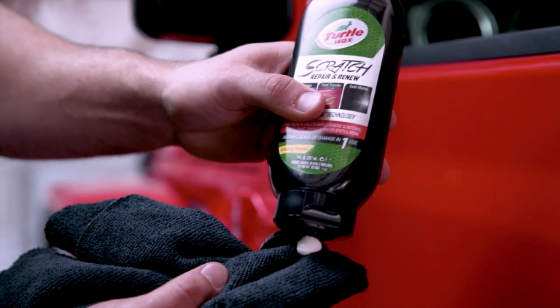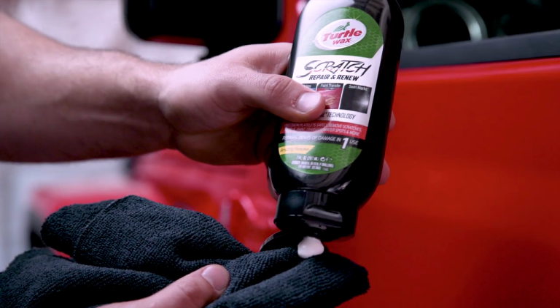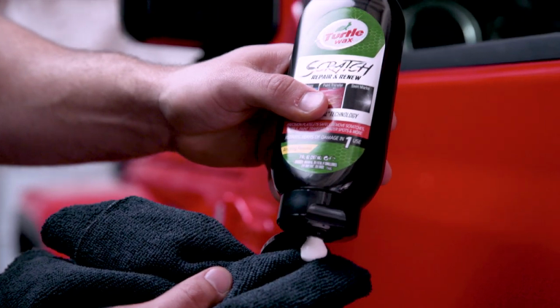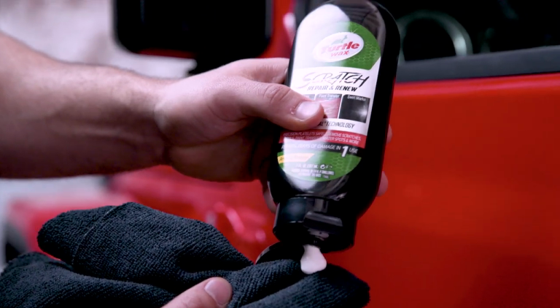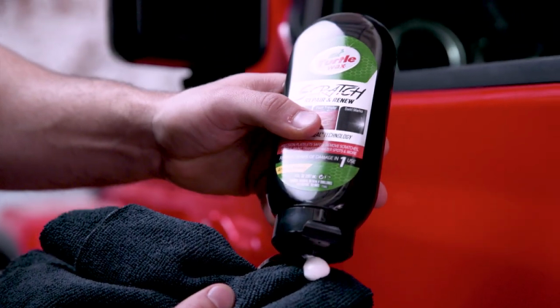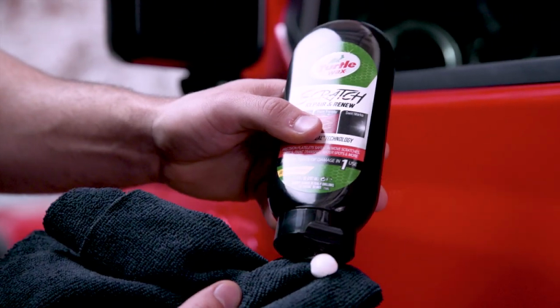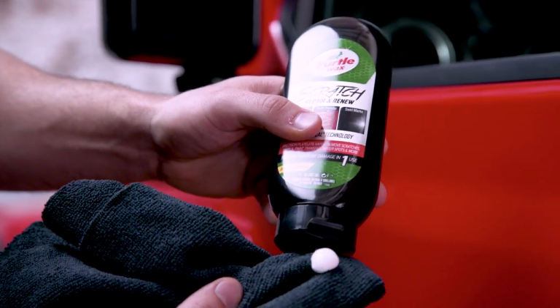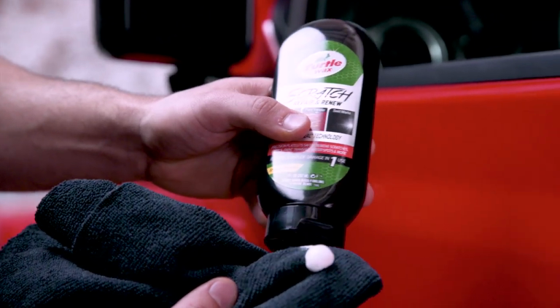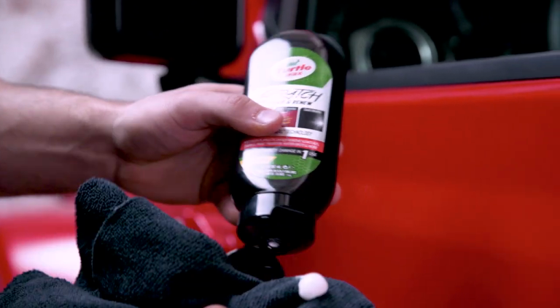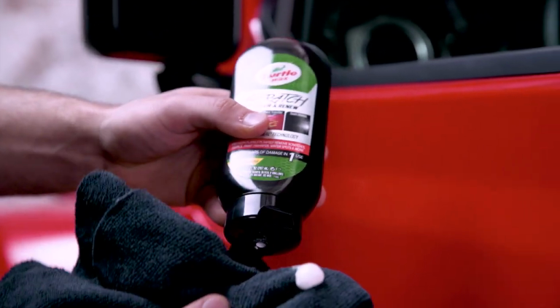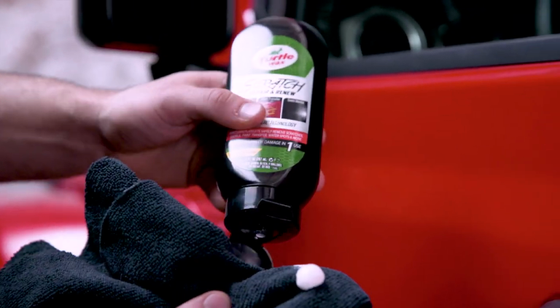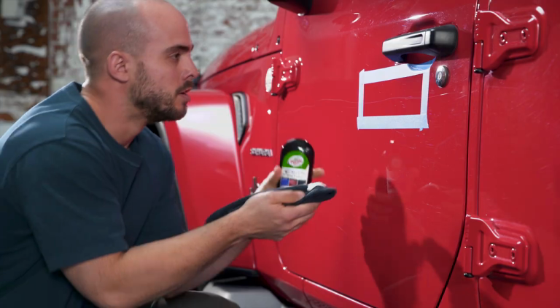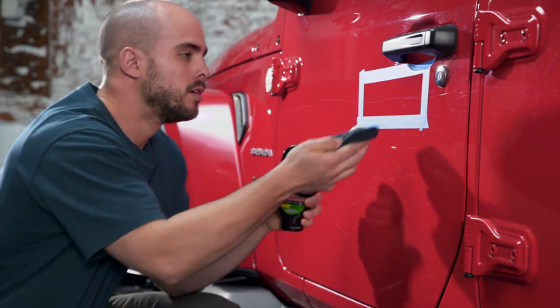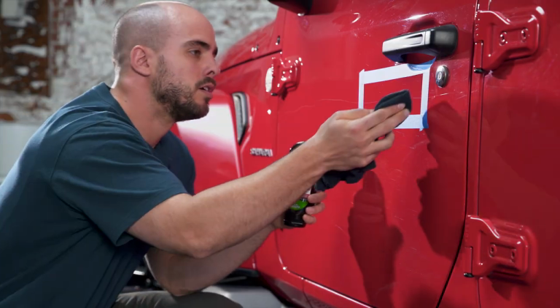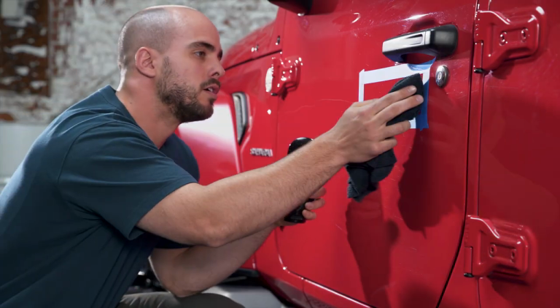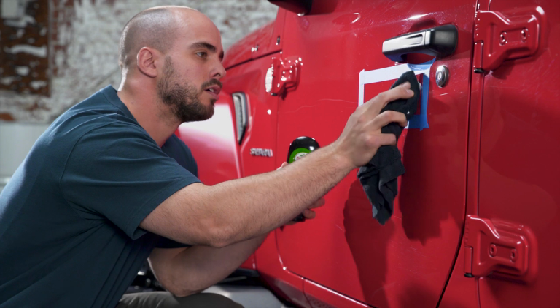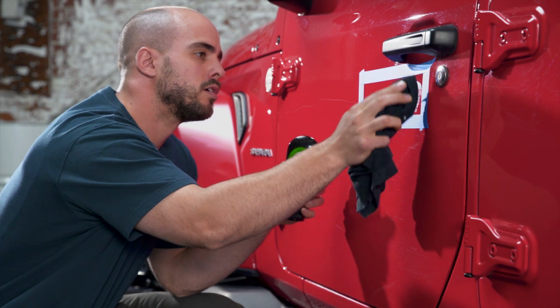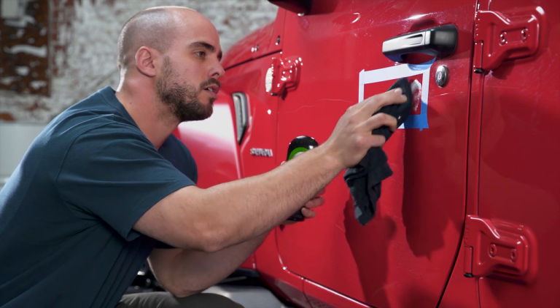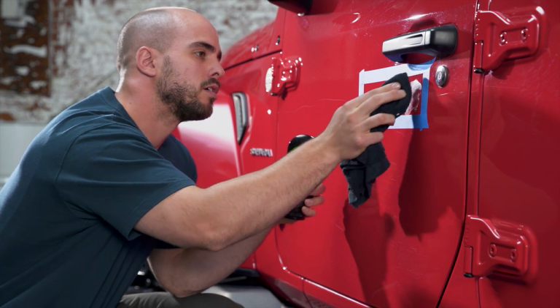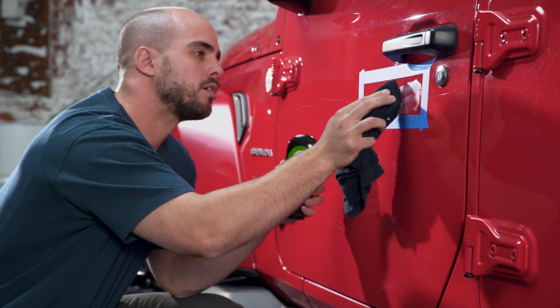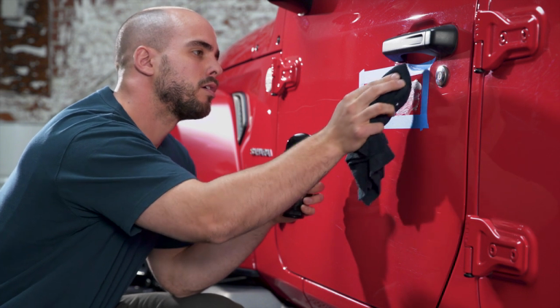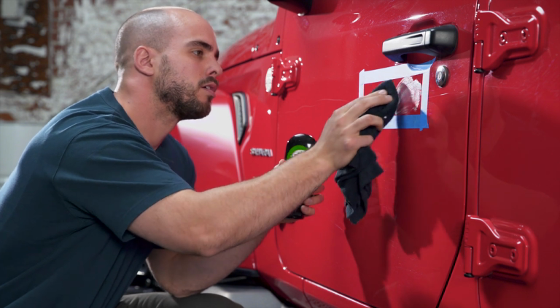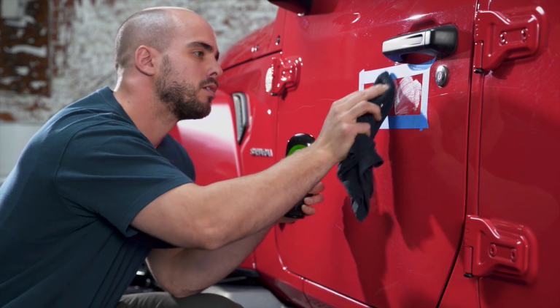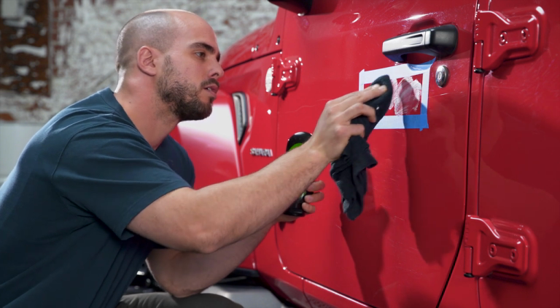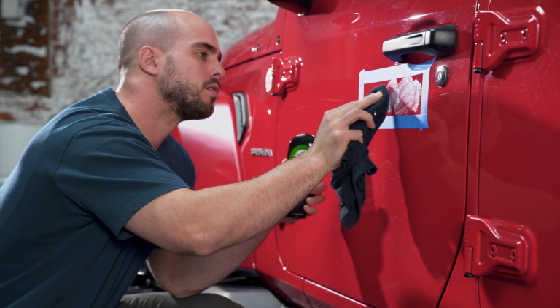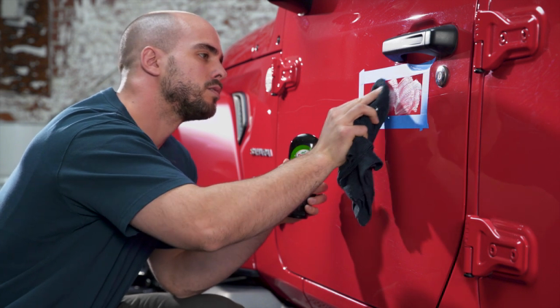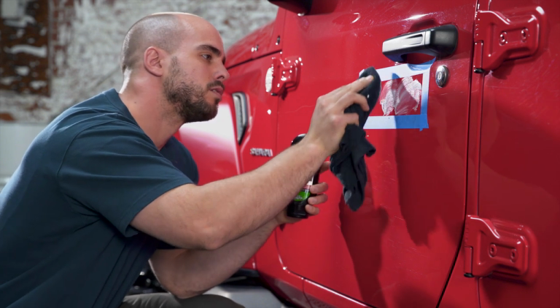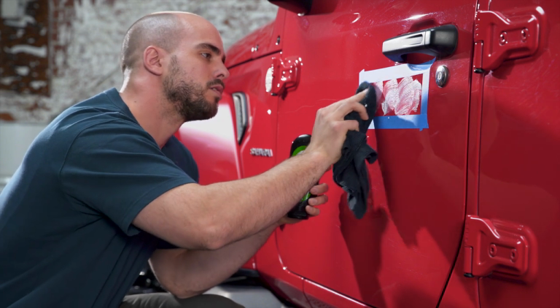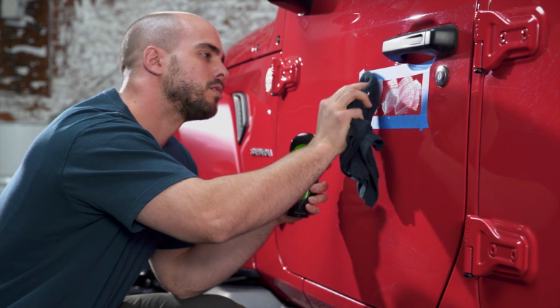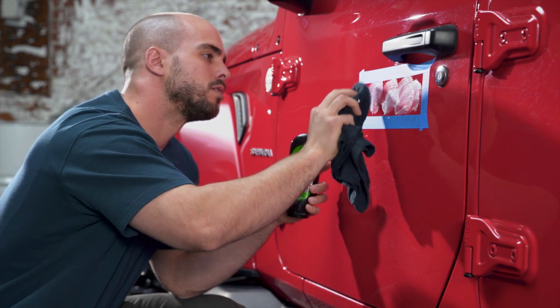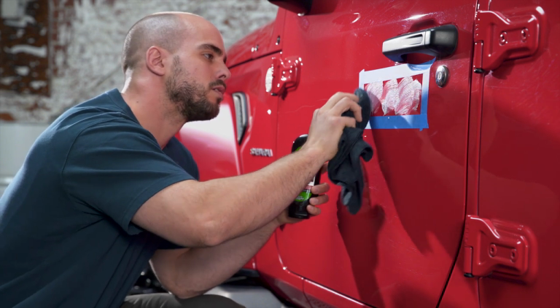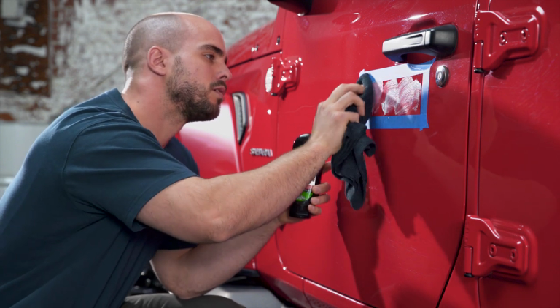Apply the Turtle Wax Scratch Repair and Renew with a microfiber cloth in a back and forth motion for 30 seconds with firm finger pressure.